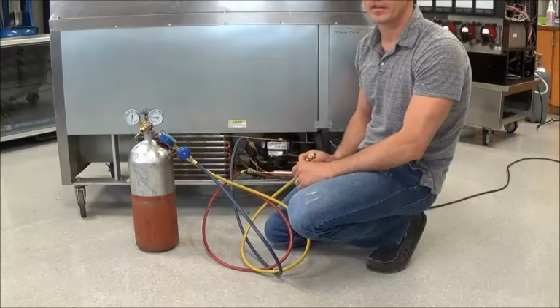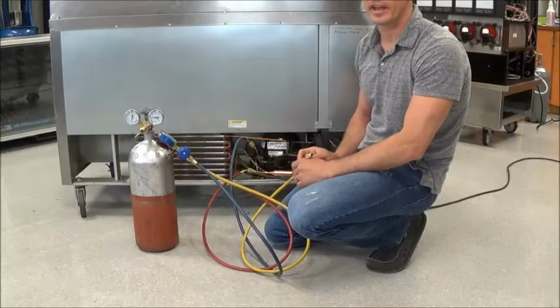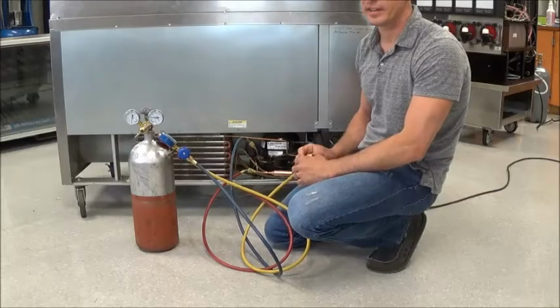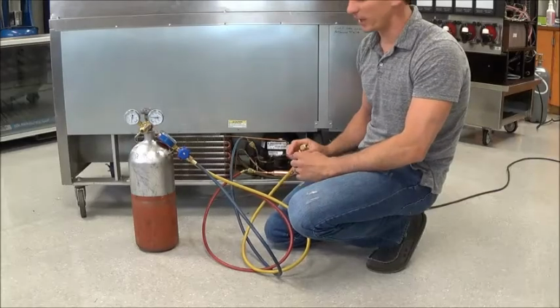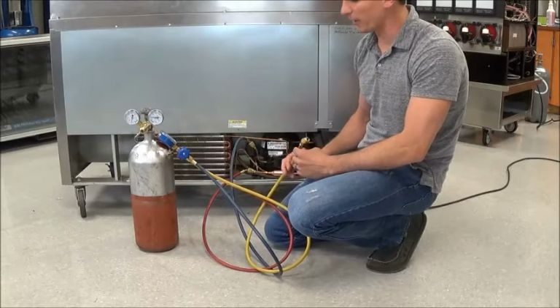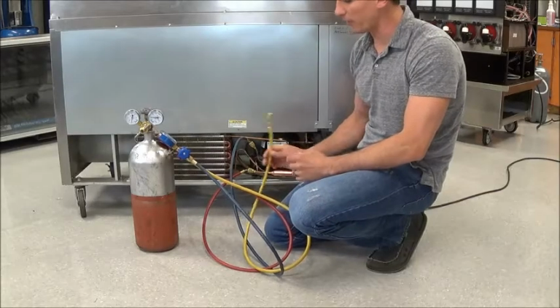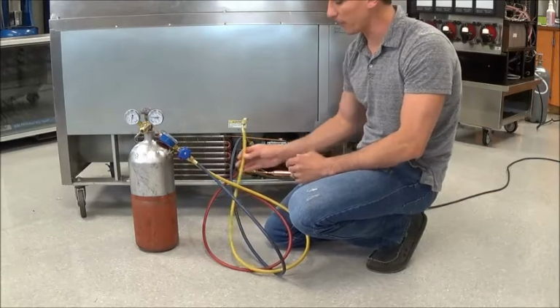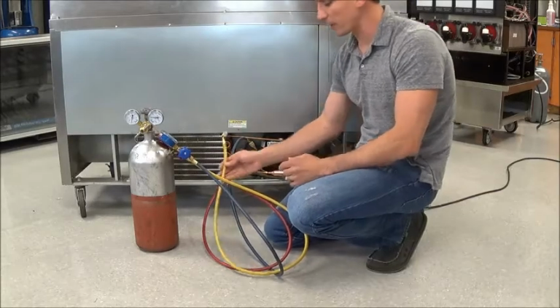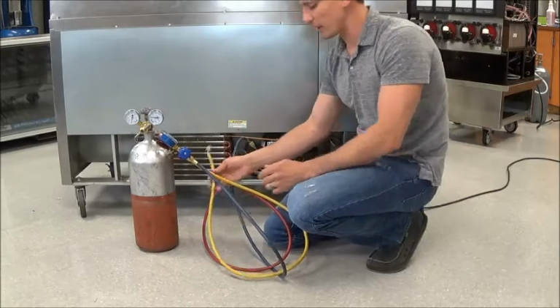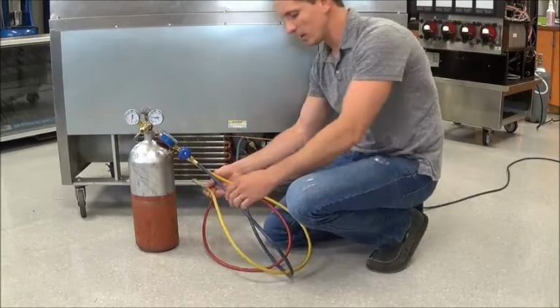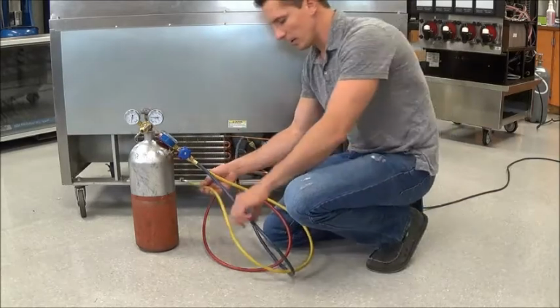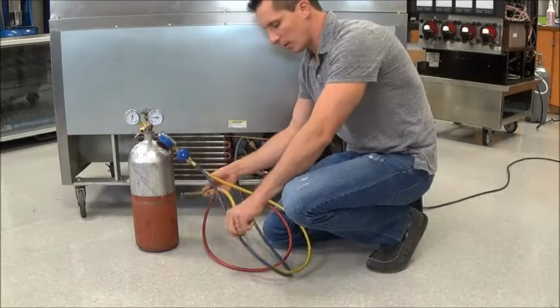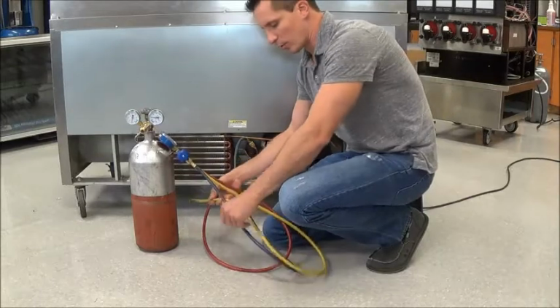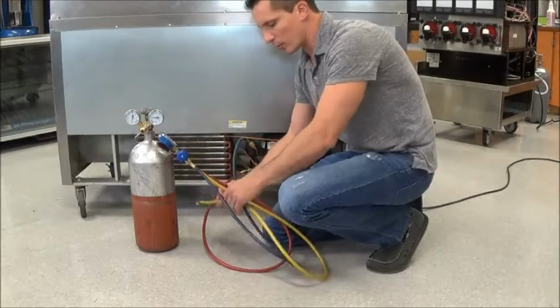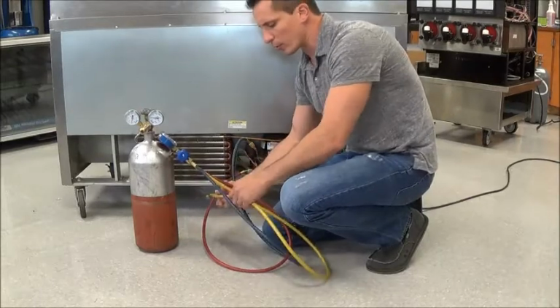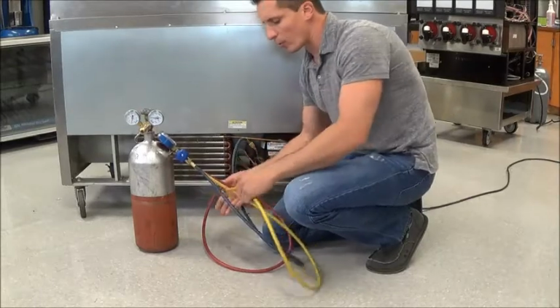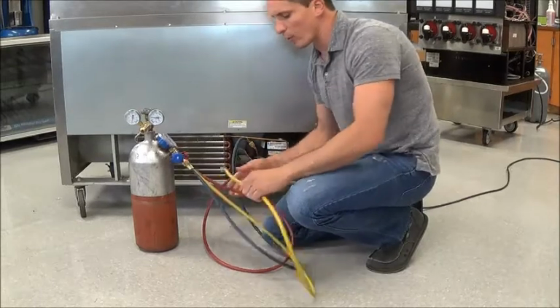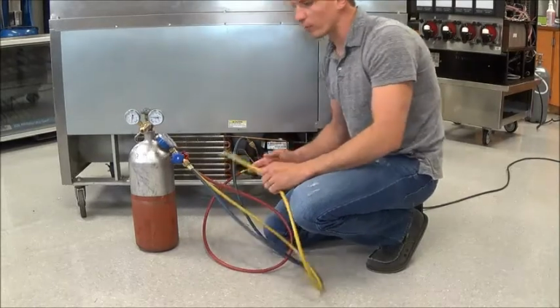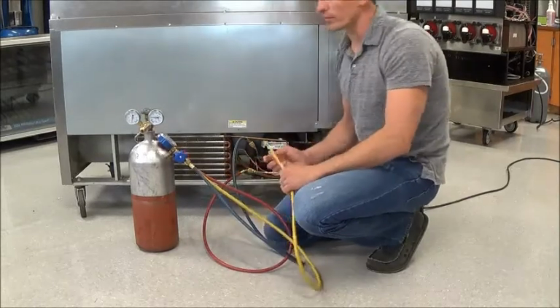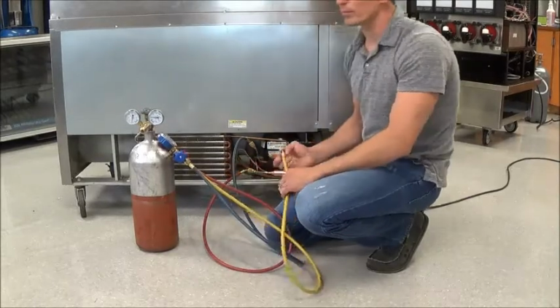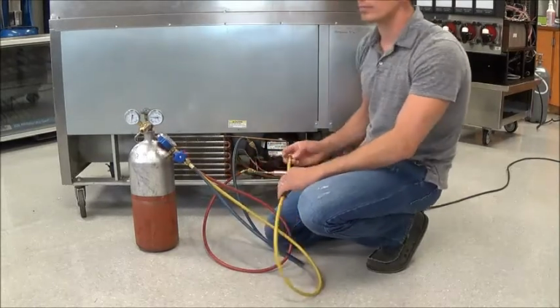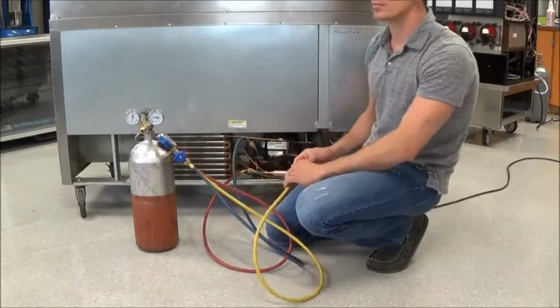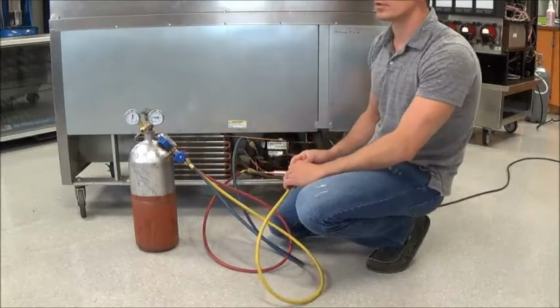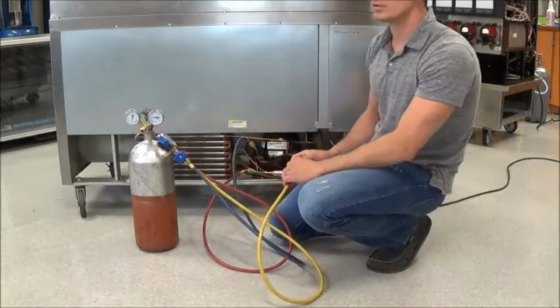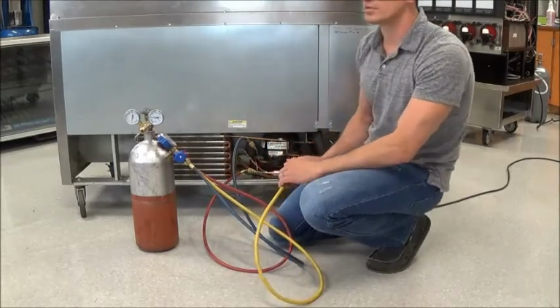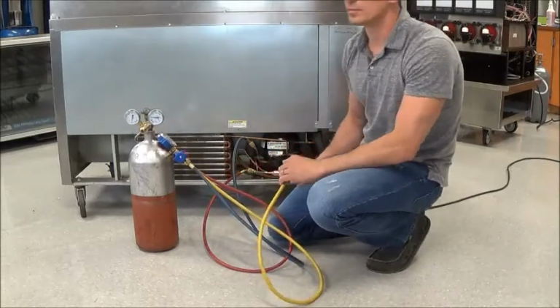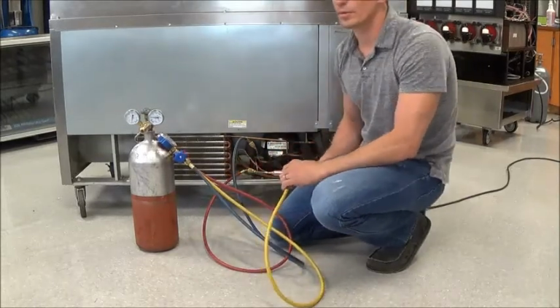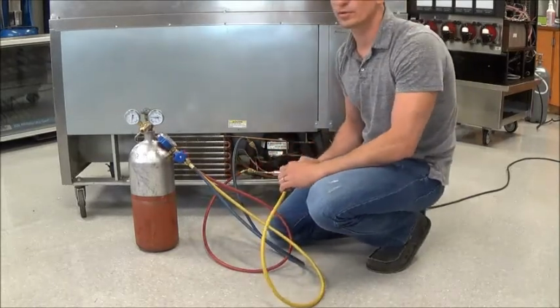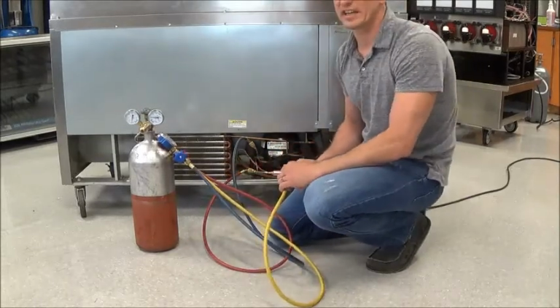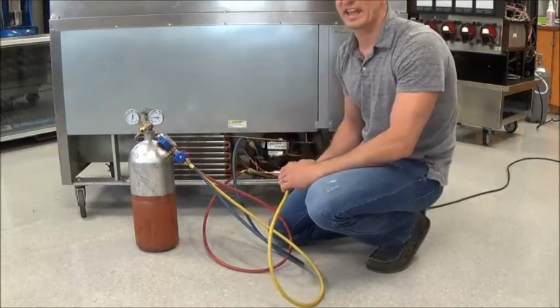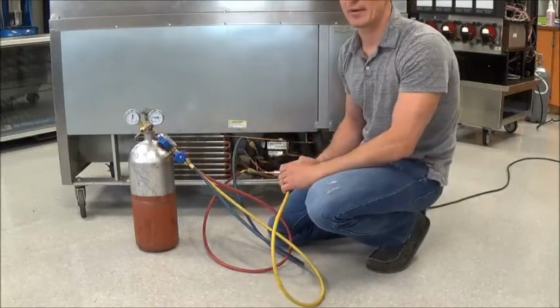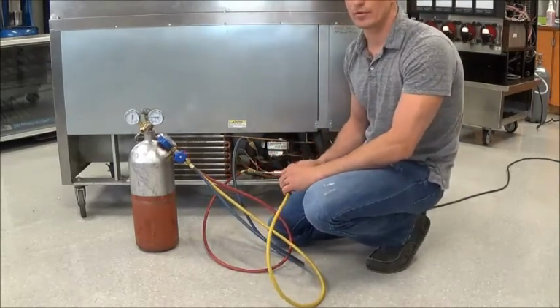Hey guys, Anthony Urban here again. We're going to go over troubleshooting the cap tube.